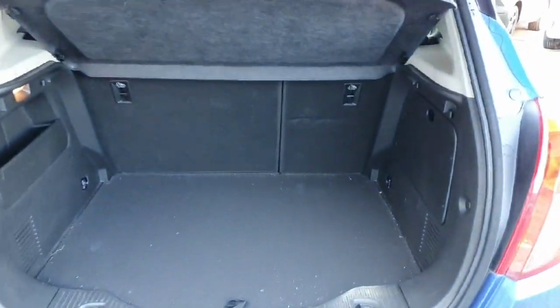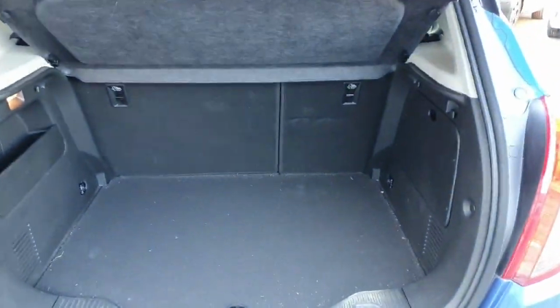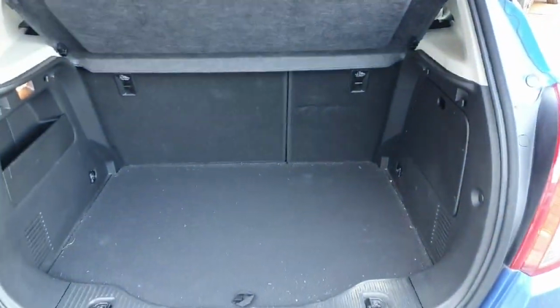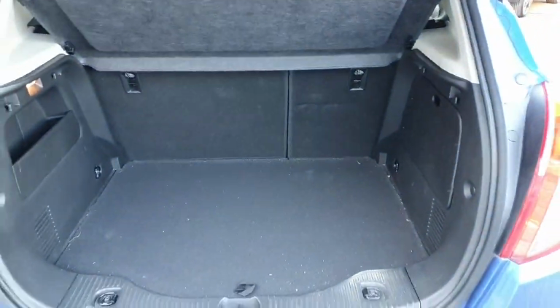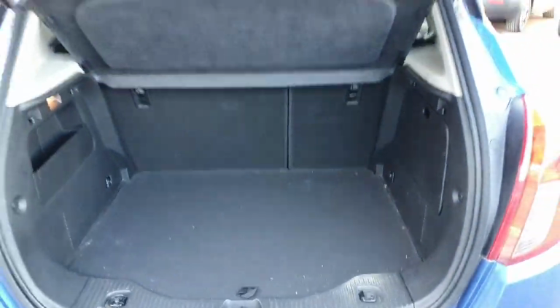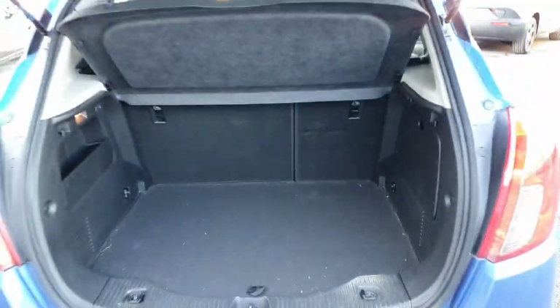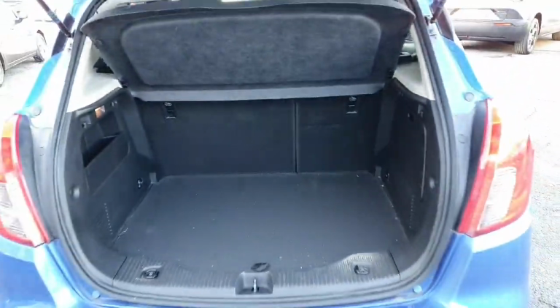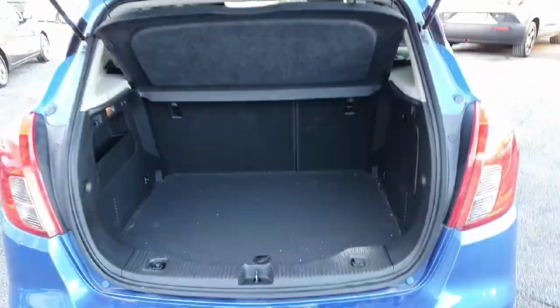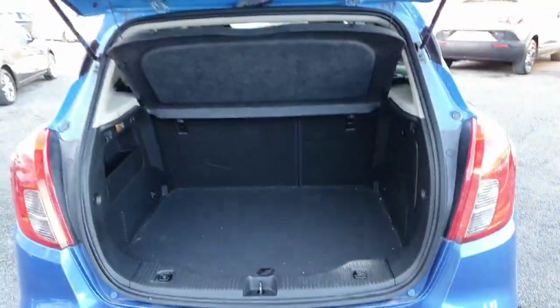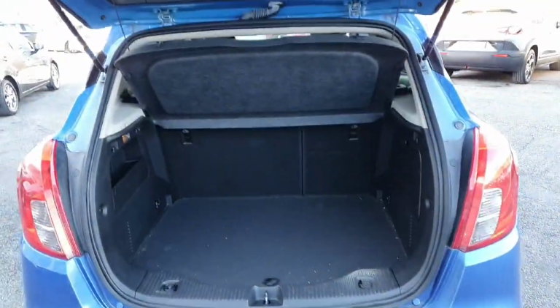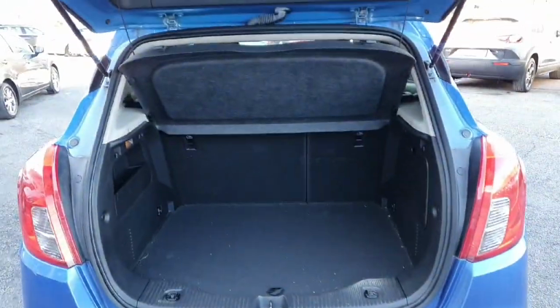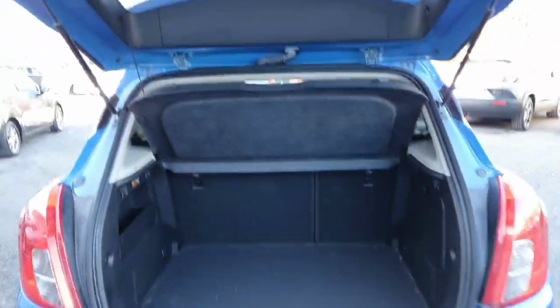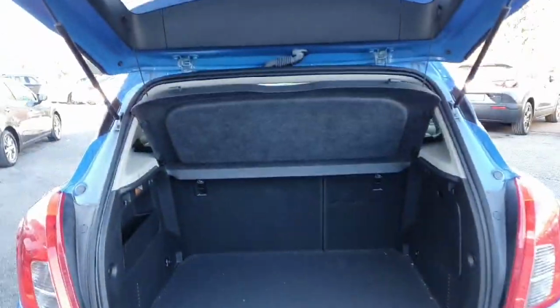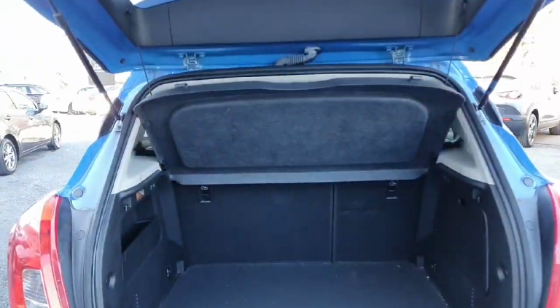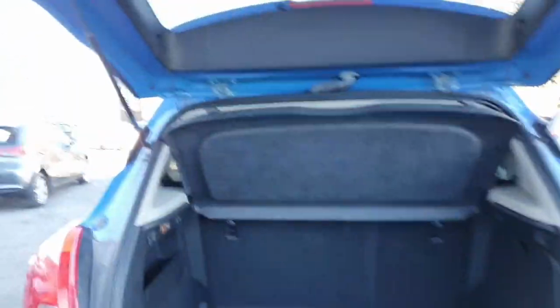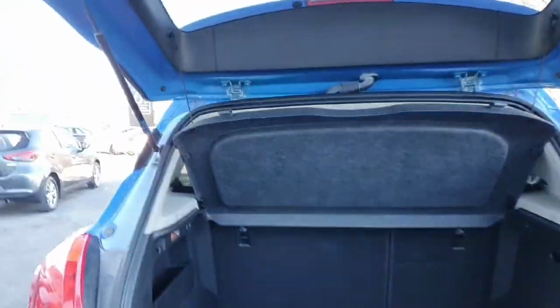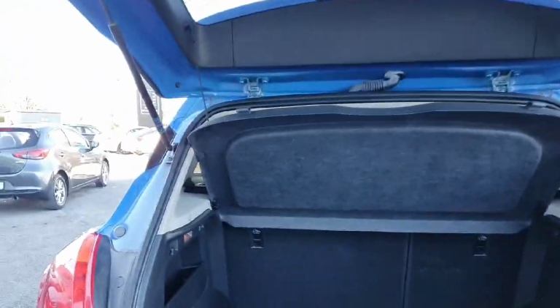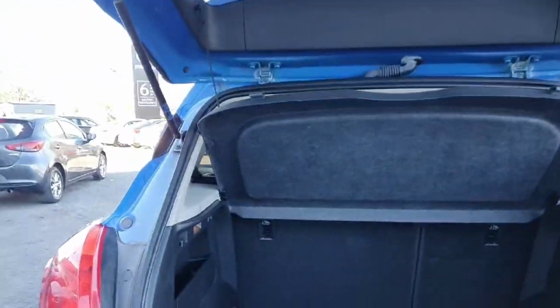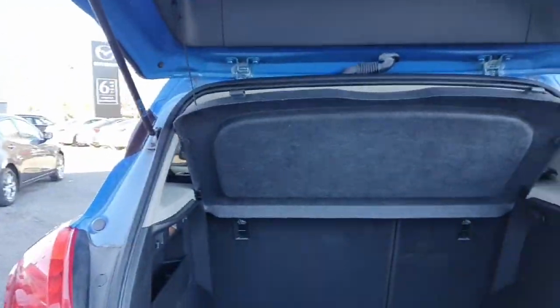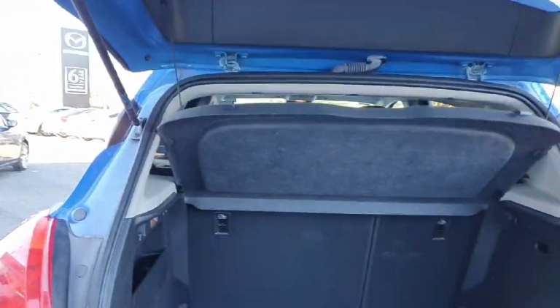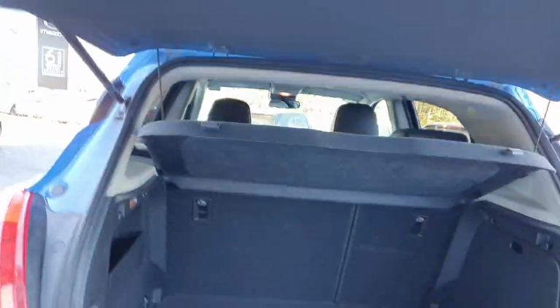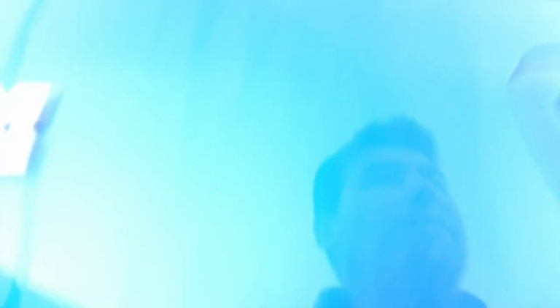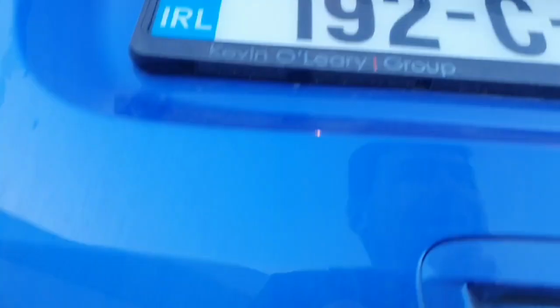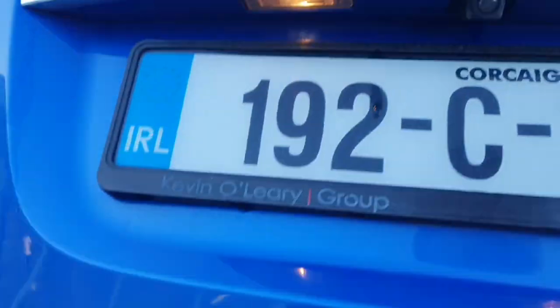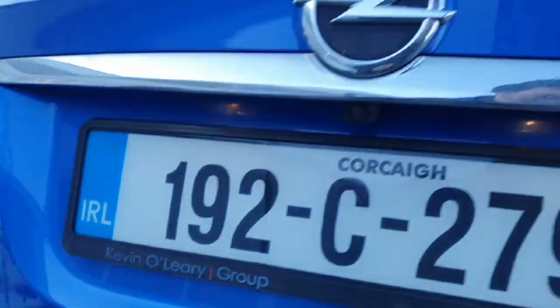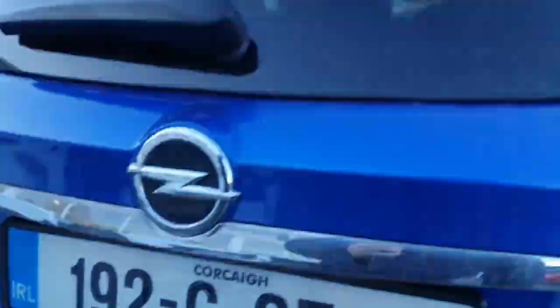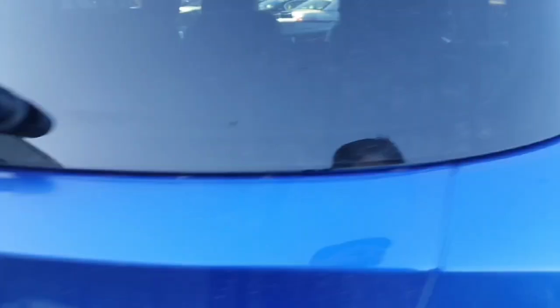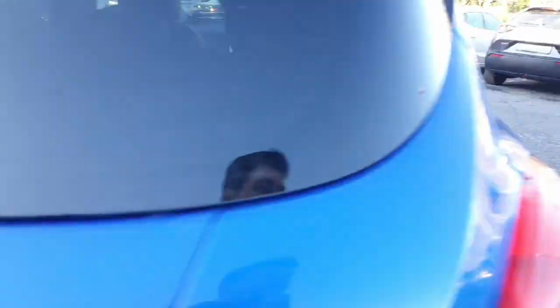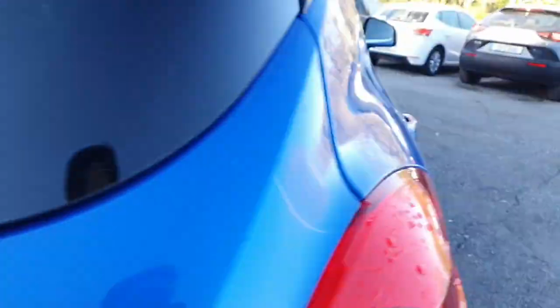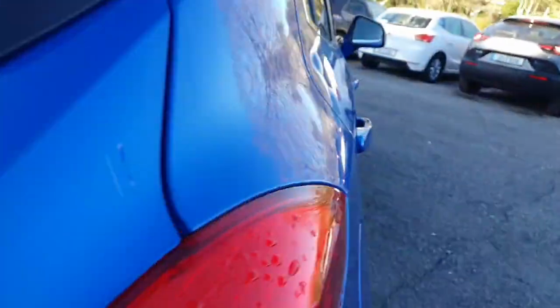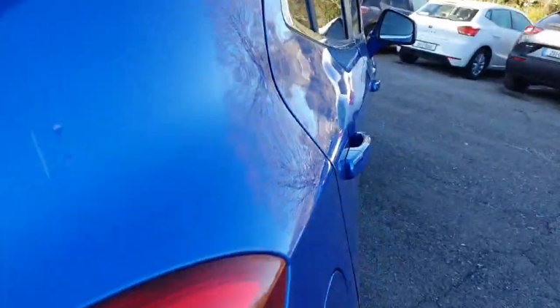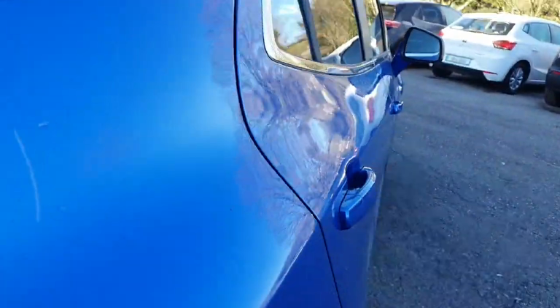Nice spacious boot with the Opel Mokka as well — loads of room back there and lovely easy access in and out.